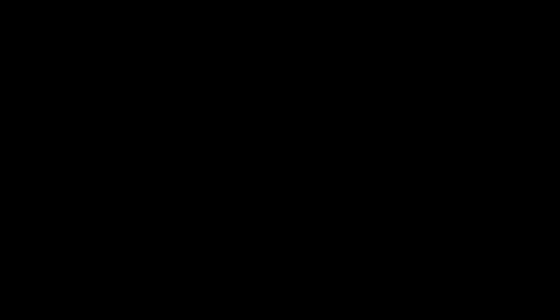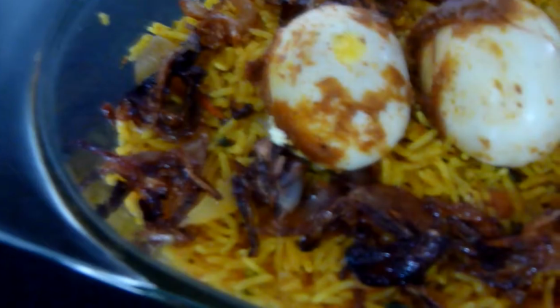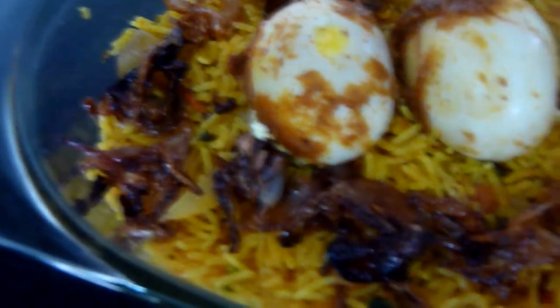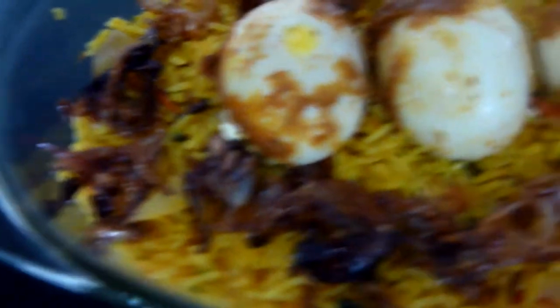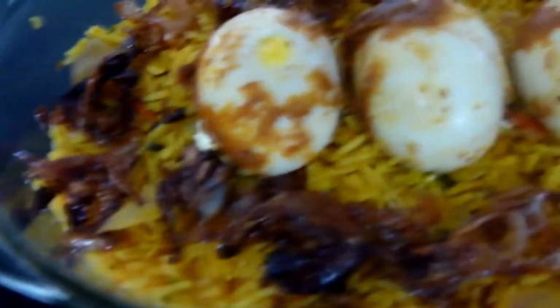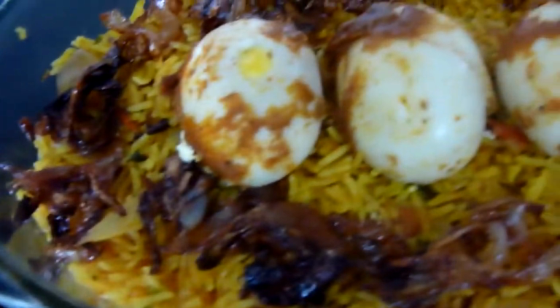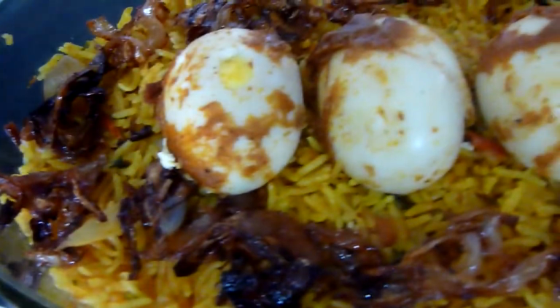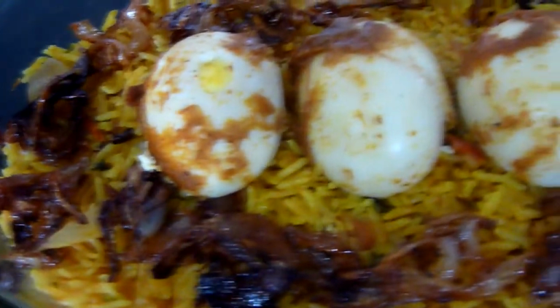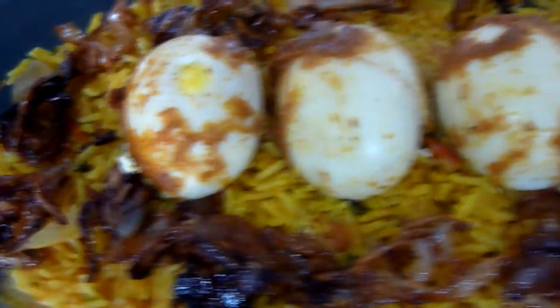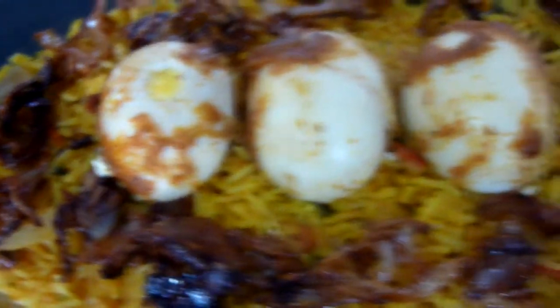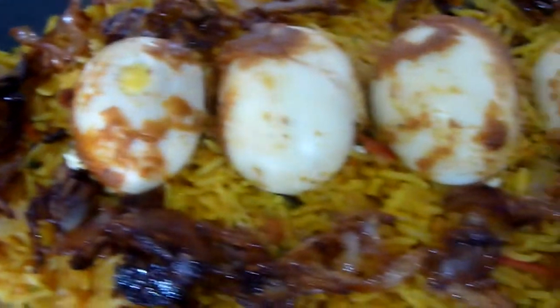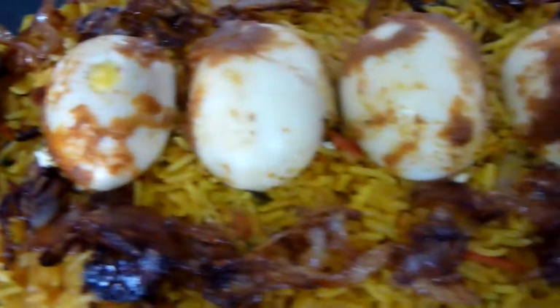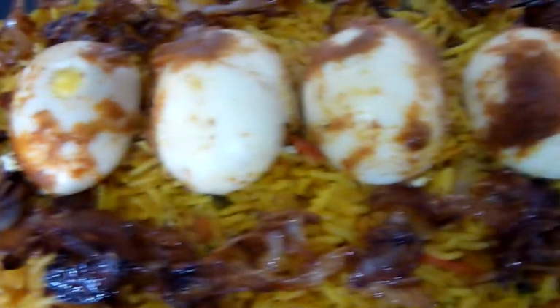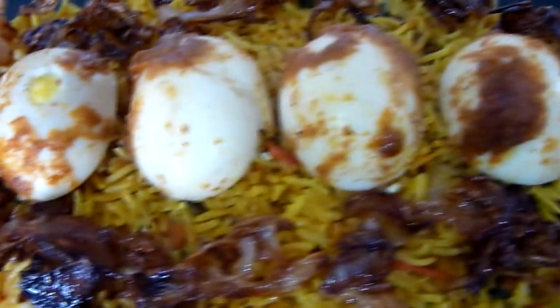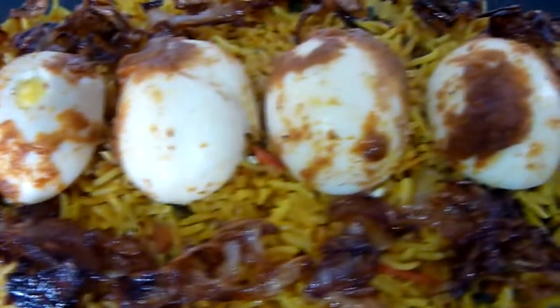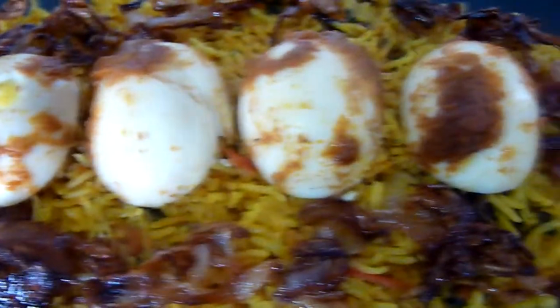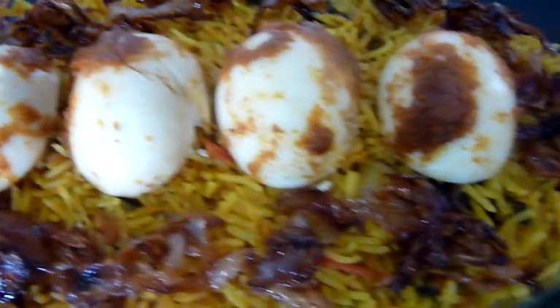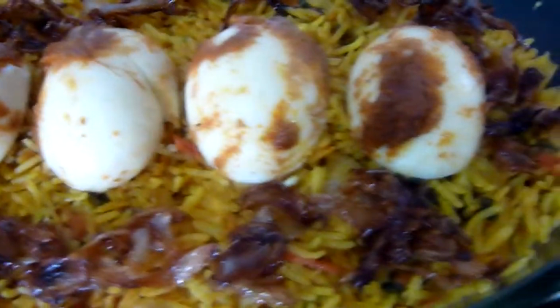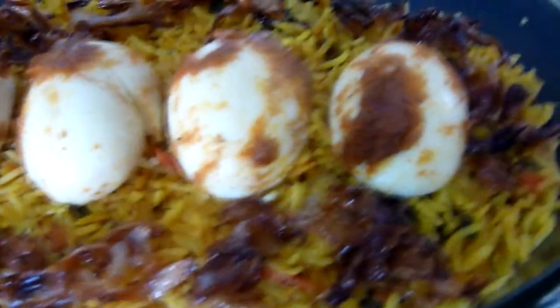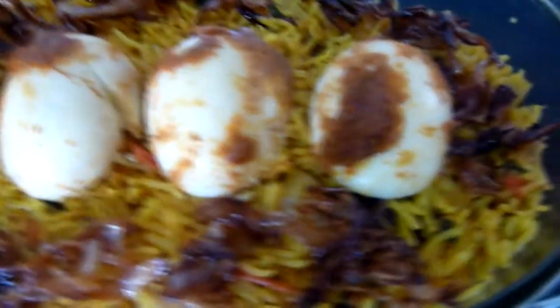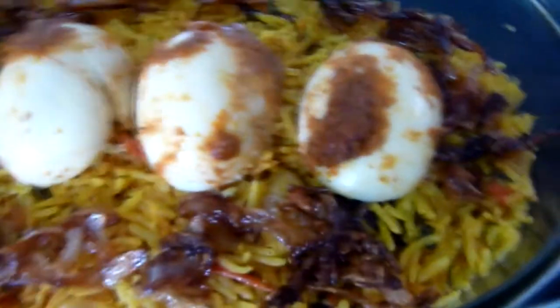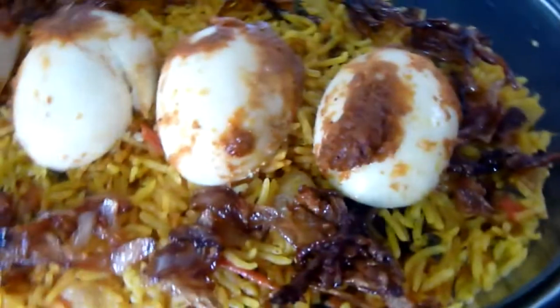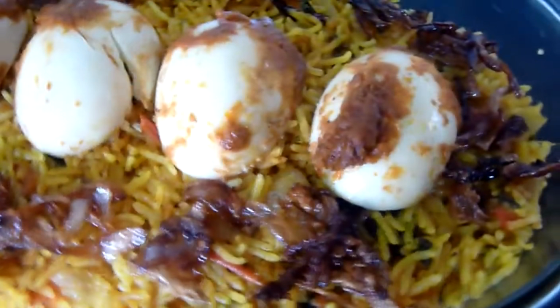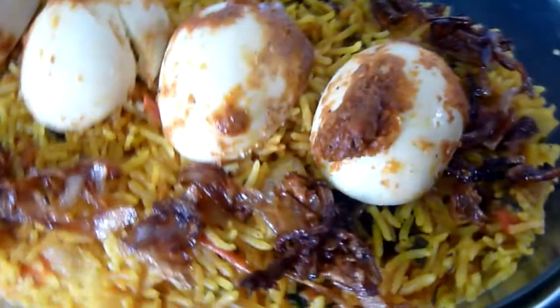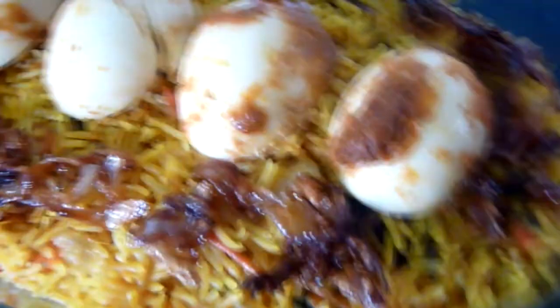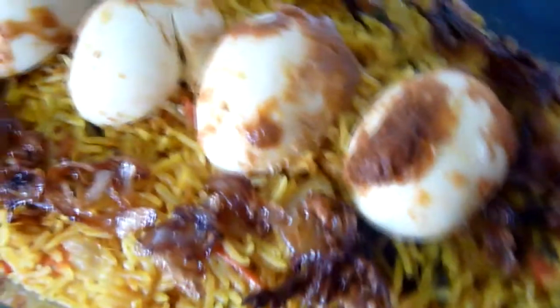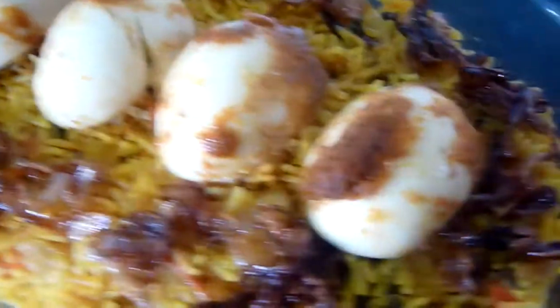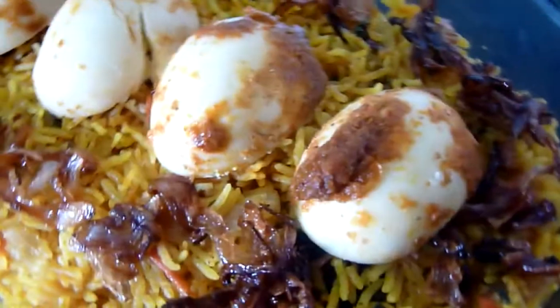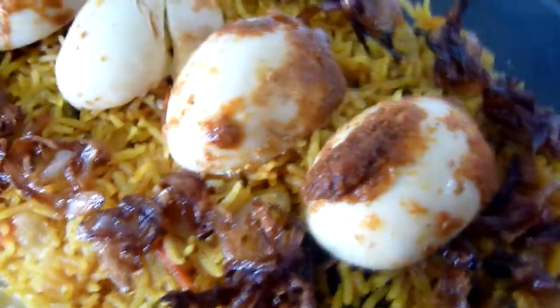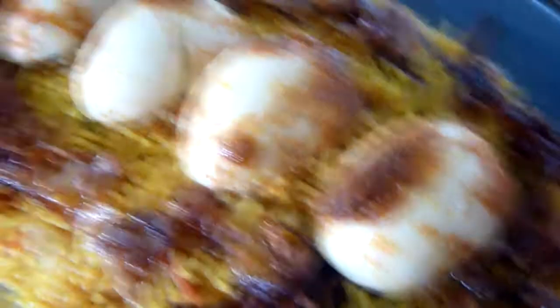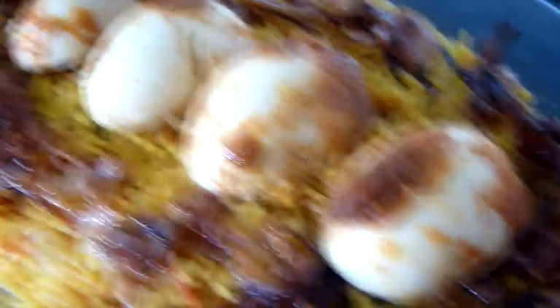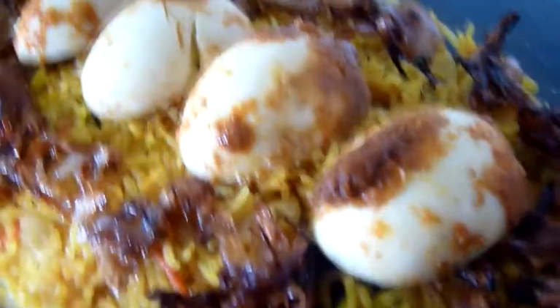Hello friends and welcome to Kitchen Storm. I am back with another video on how to make egg biryani.